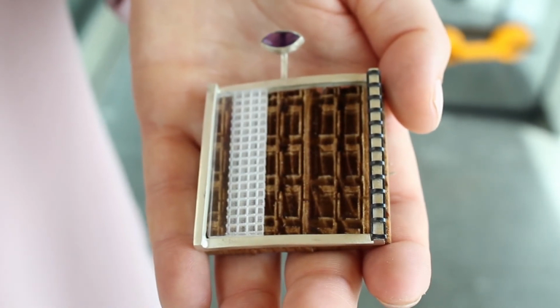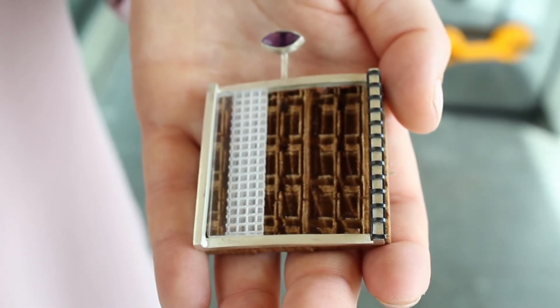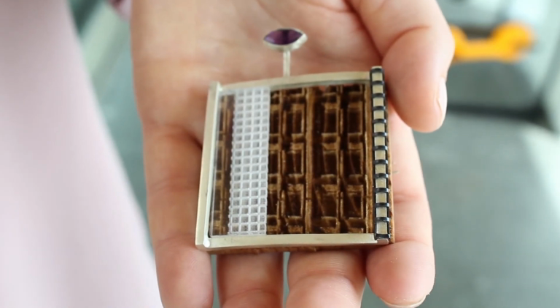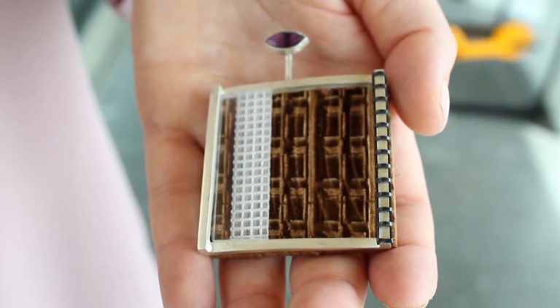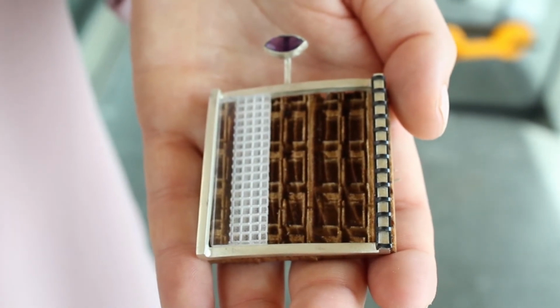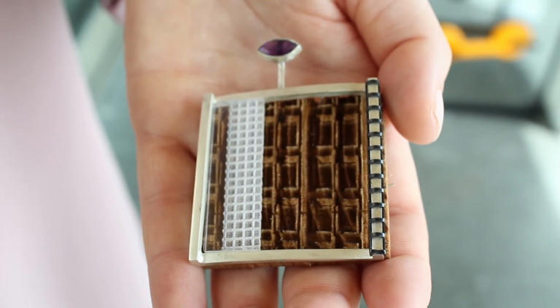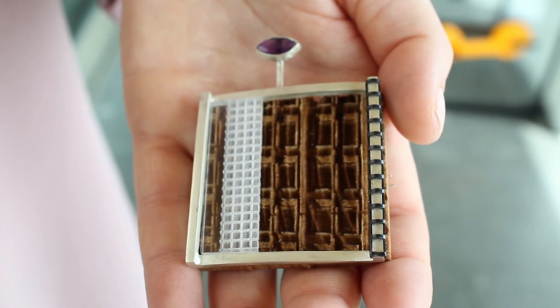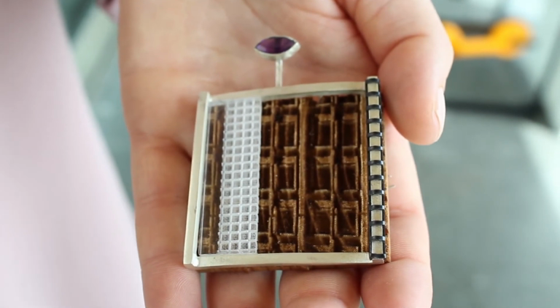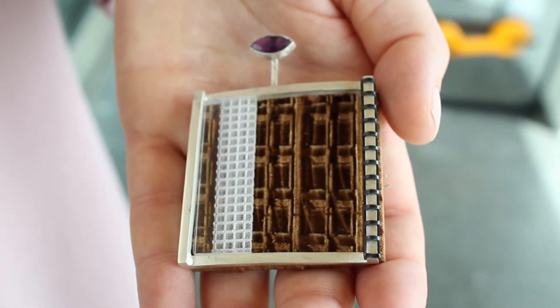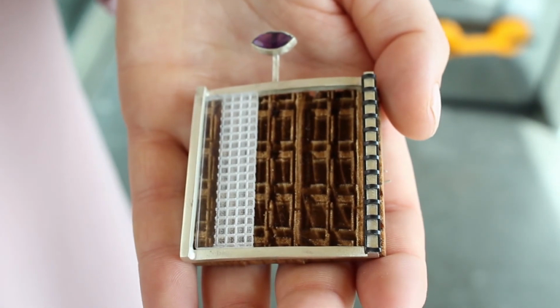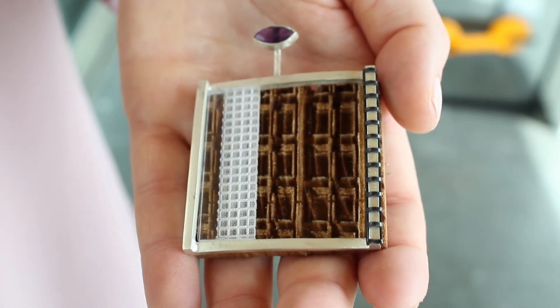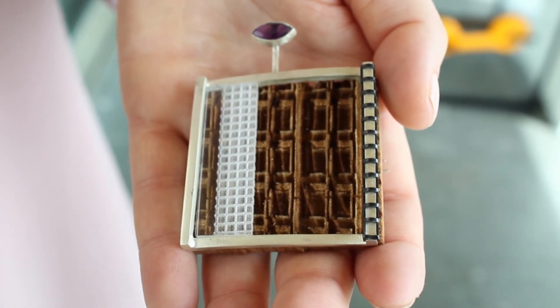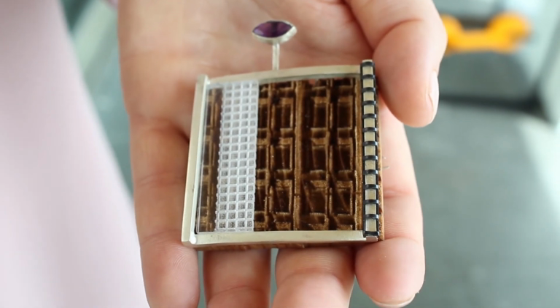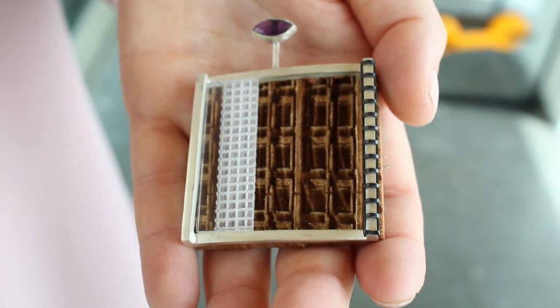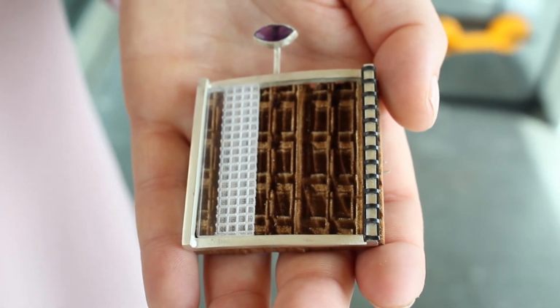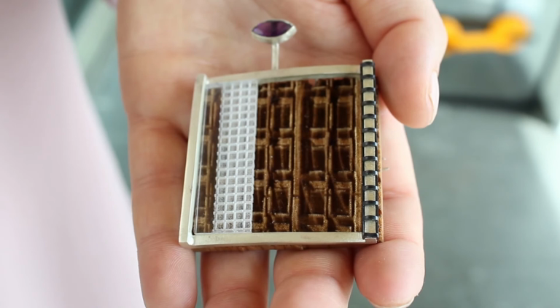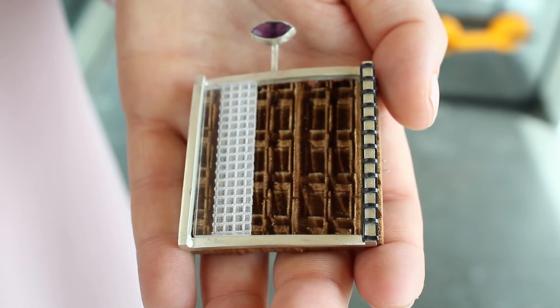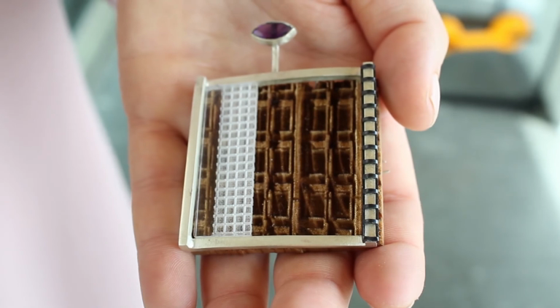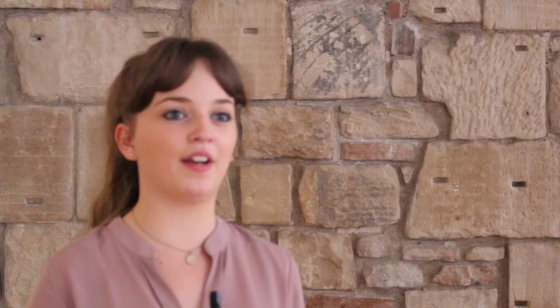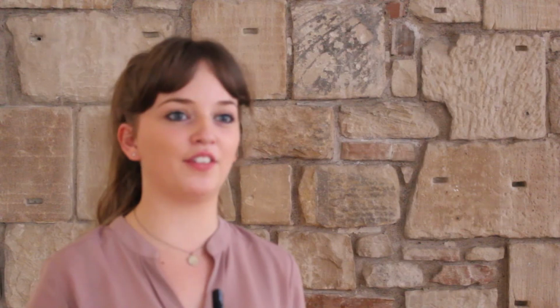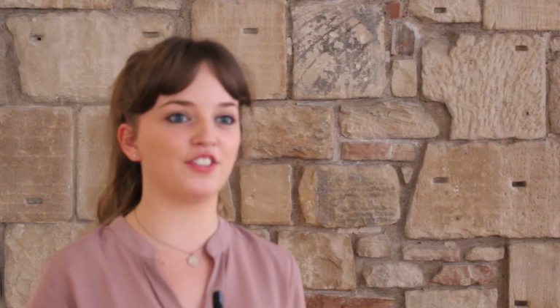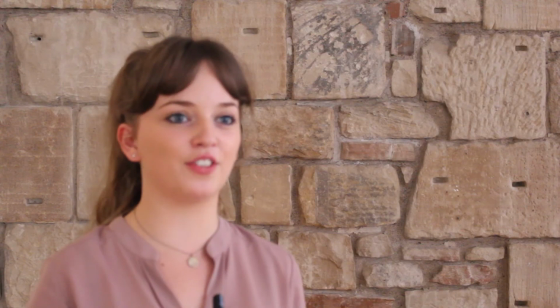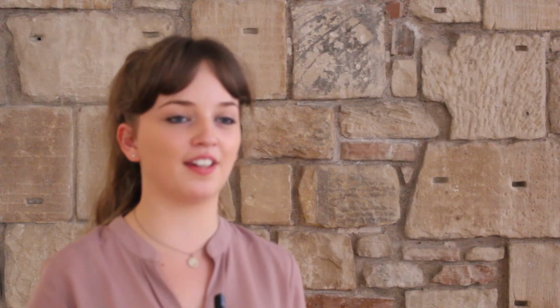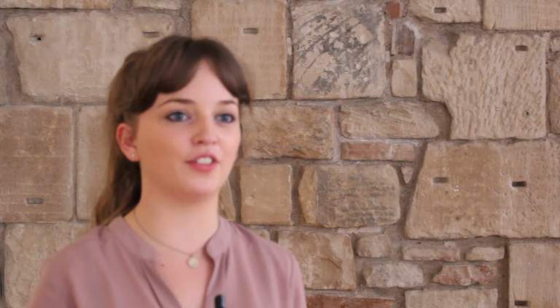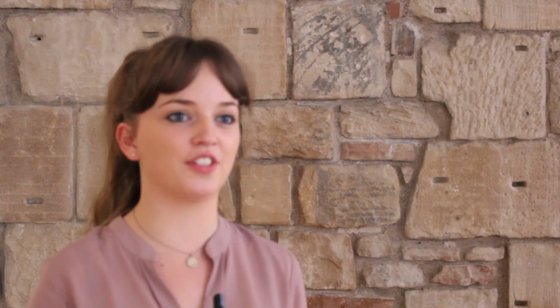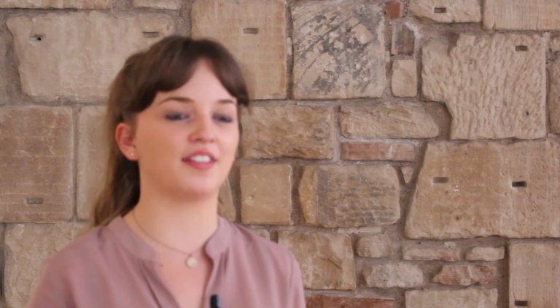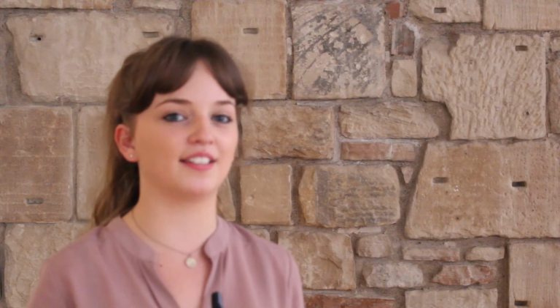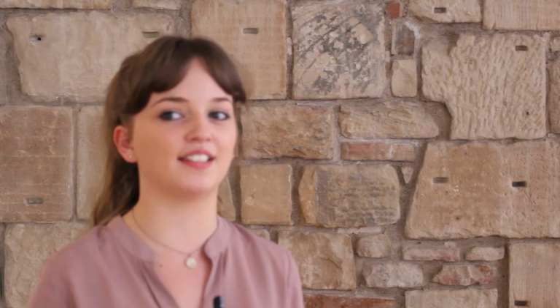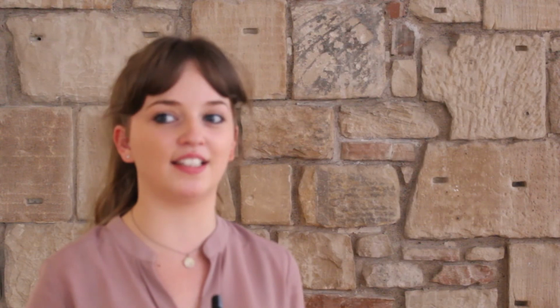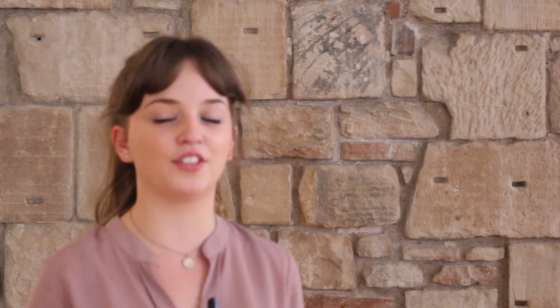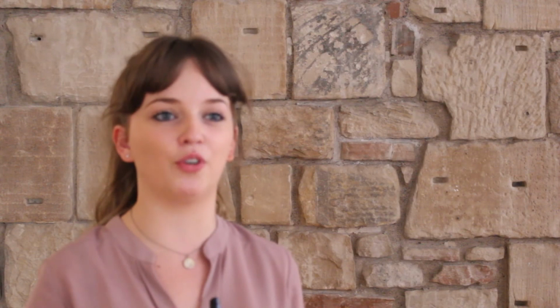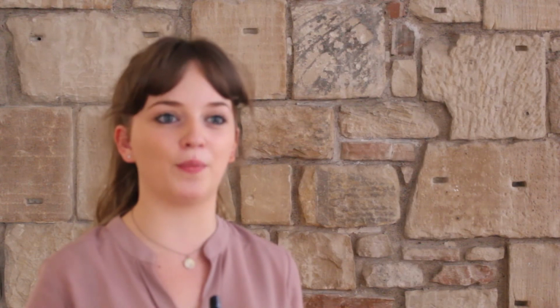I guess people will see that there's a much bigger arrangement of jewellery — not just the things that you see in the shops.